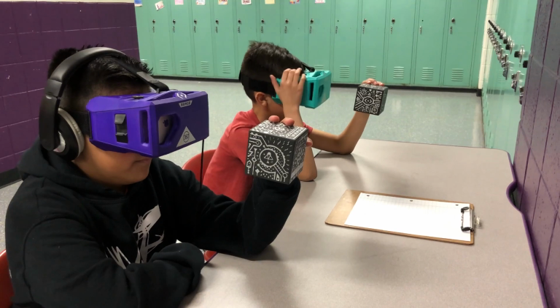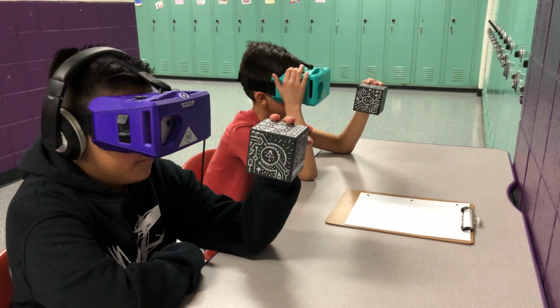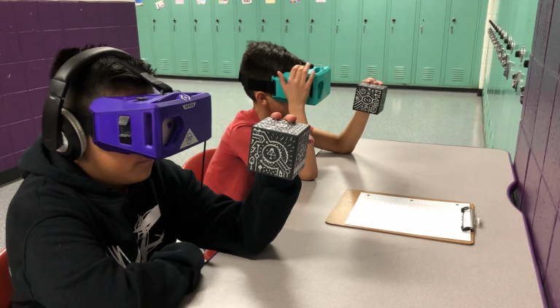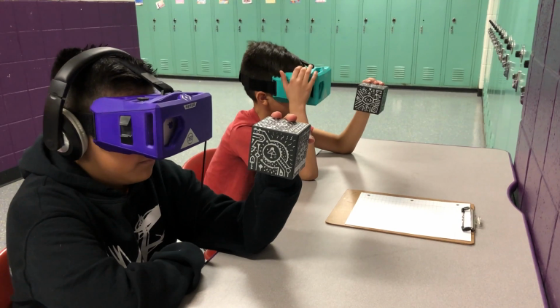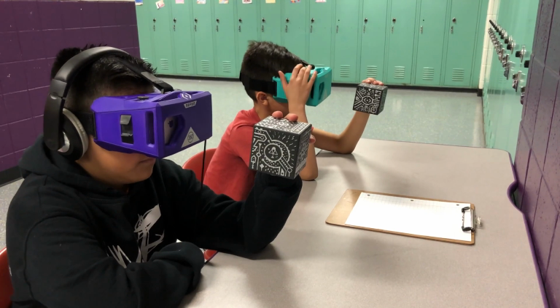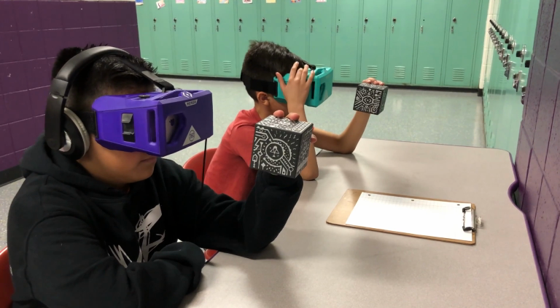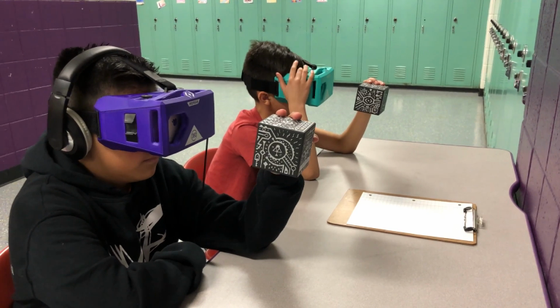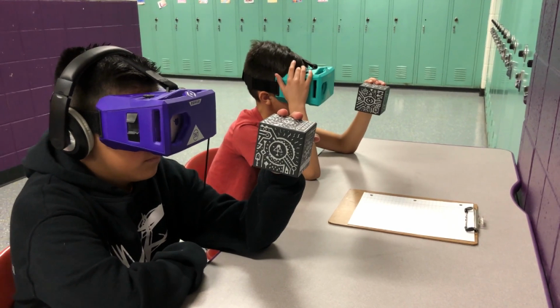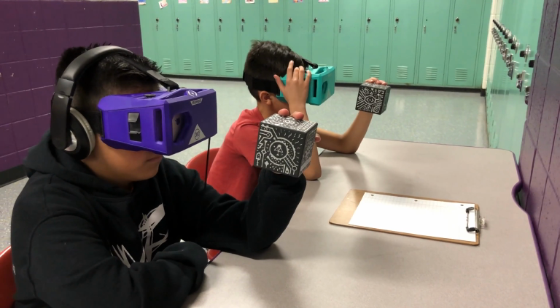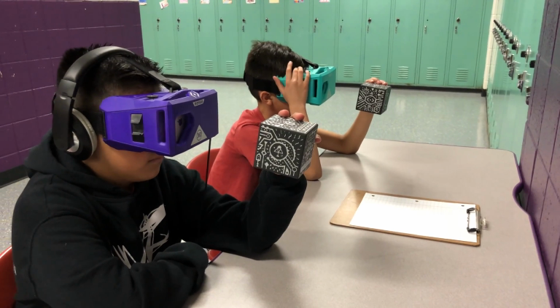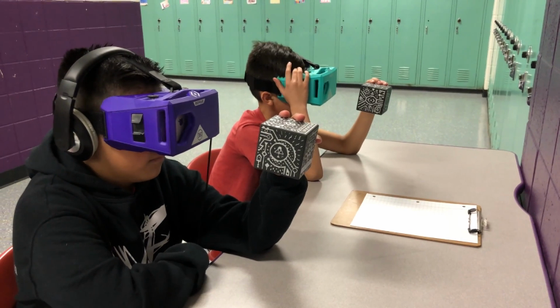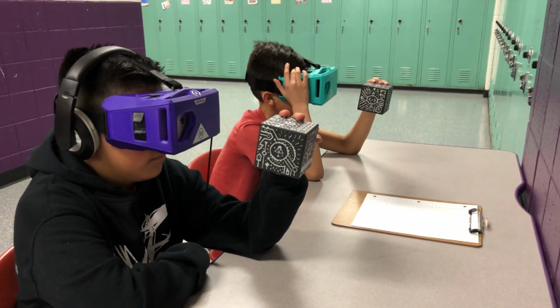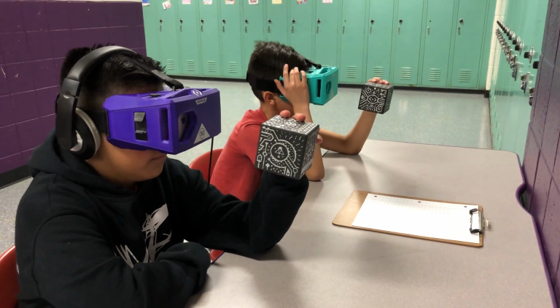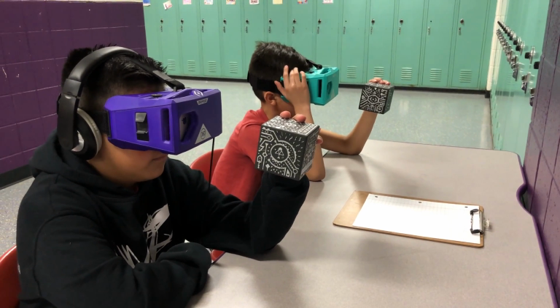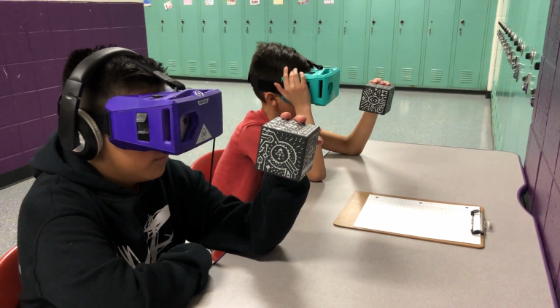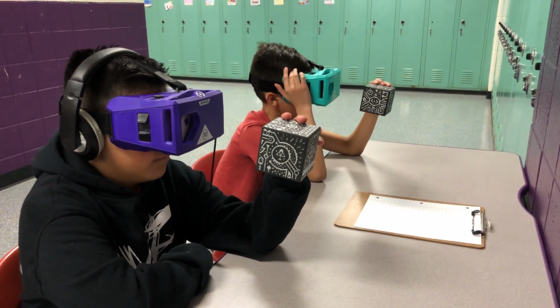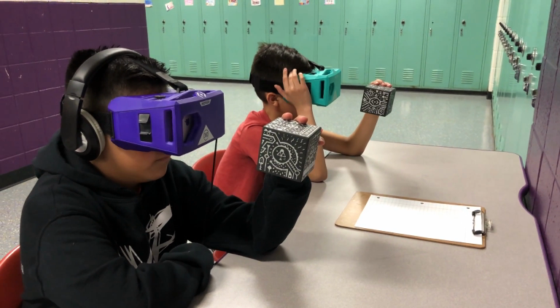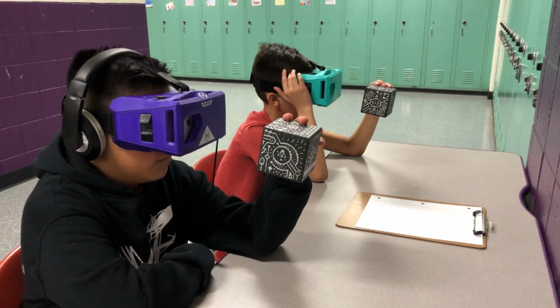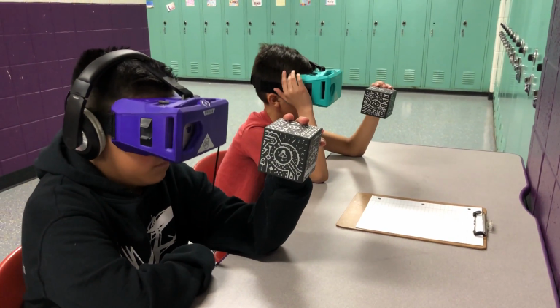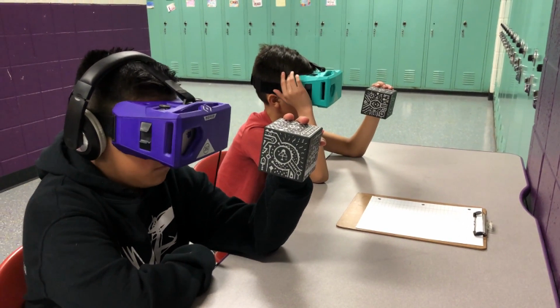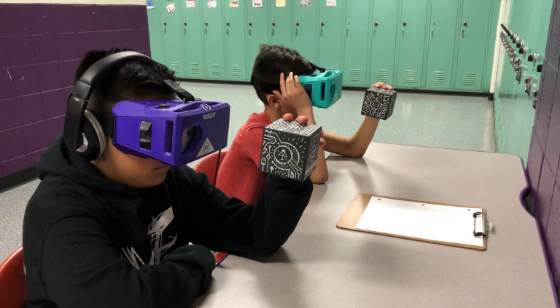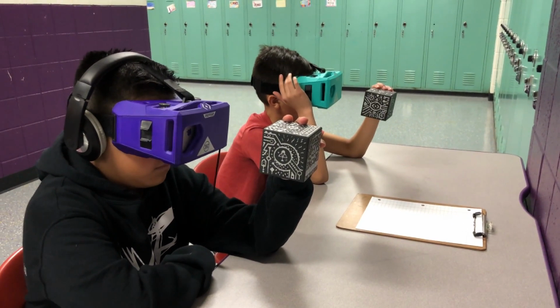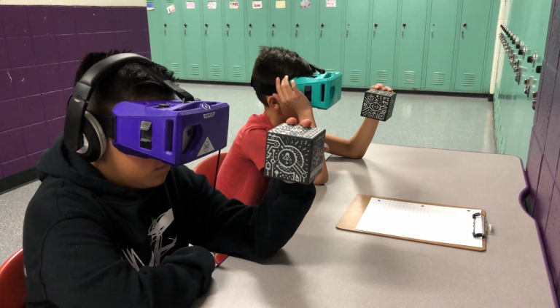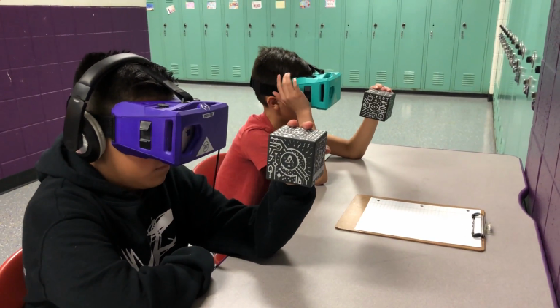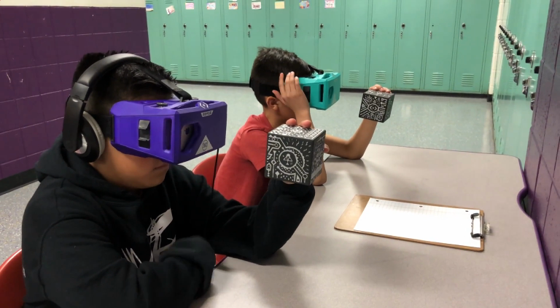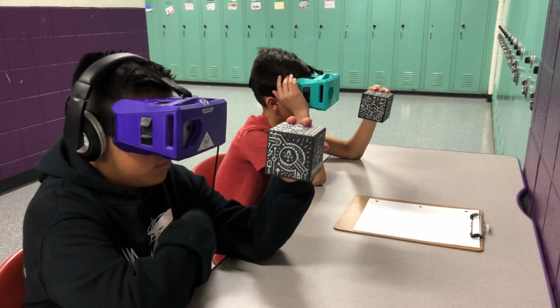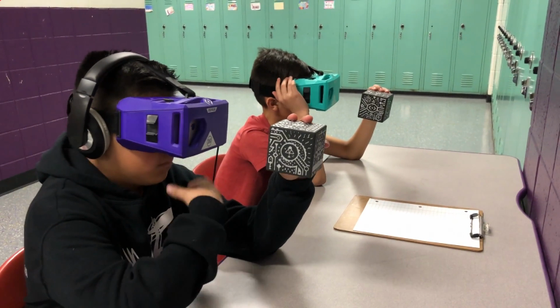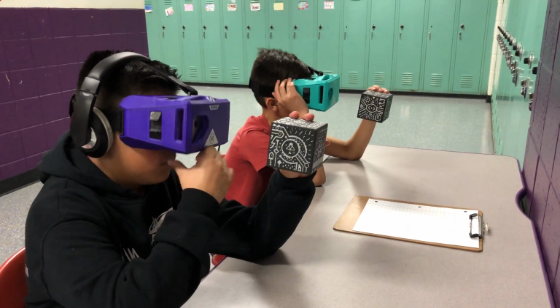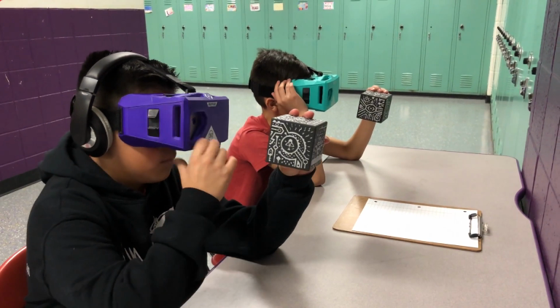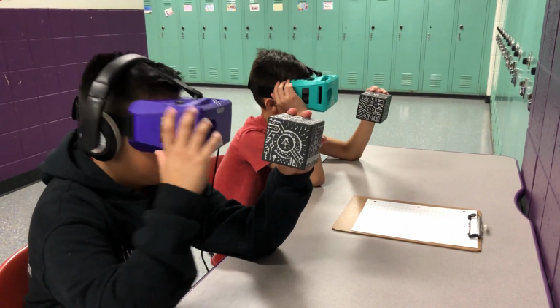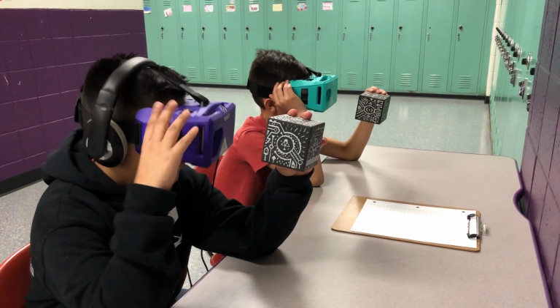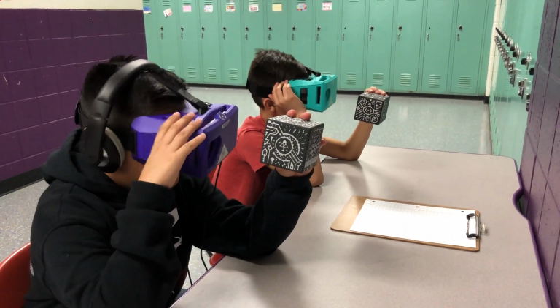In this video, students are using Merge Goggles to explore the app 57 Degrees North.